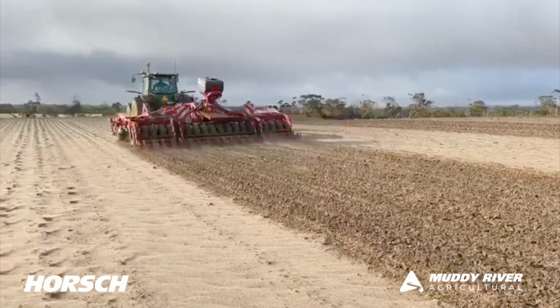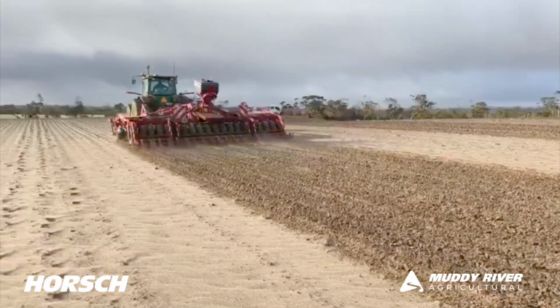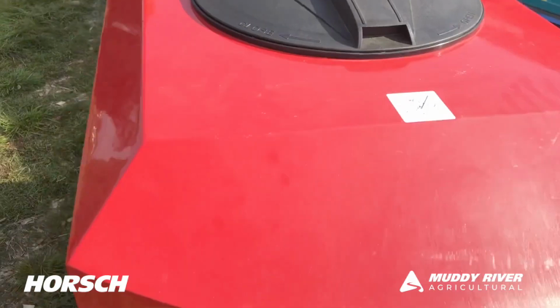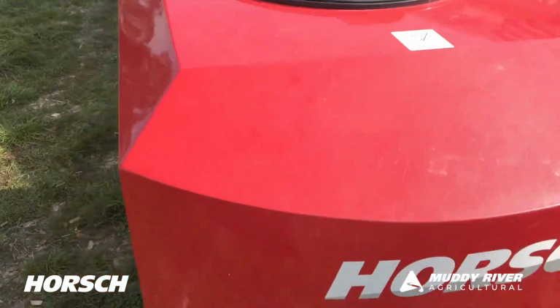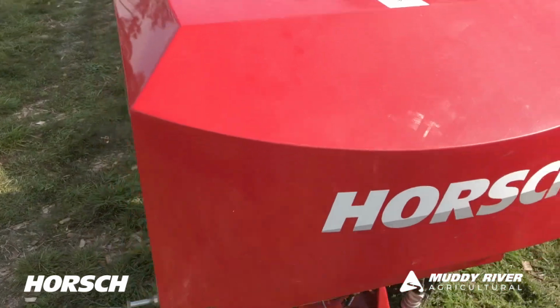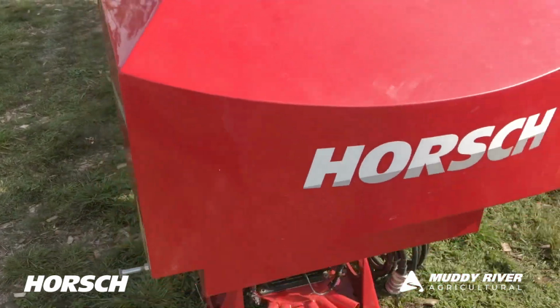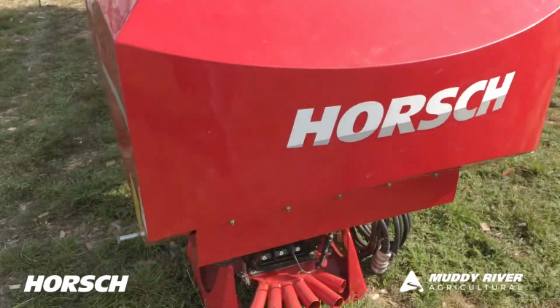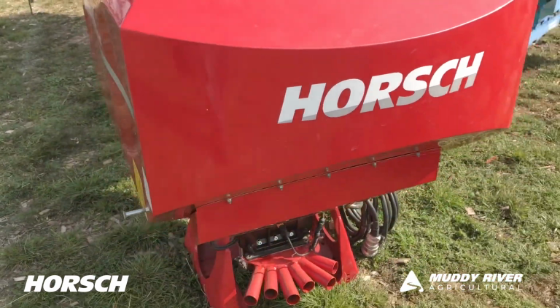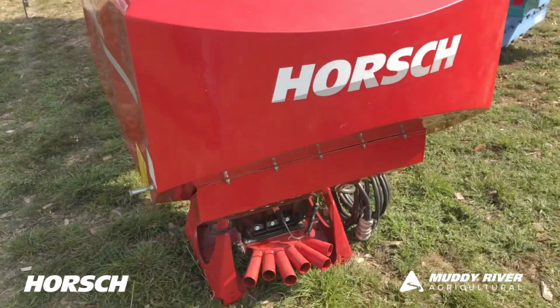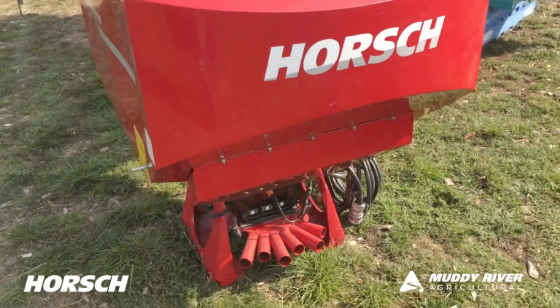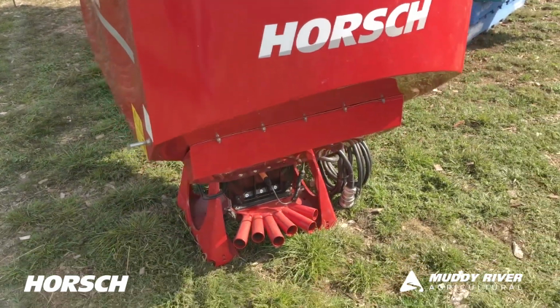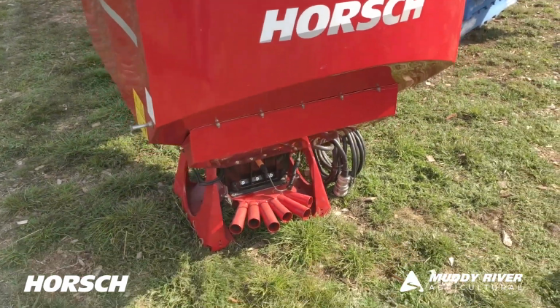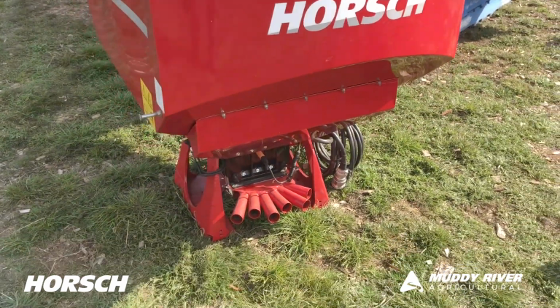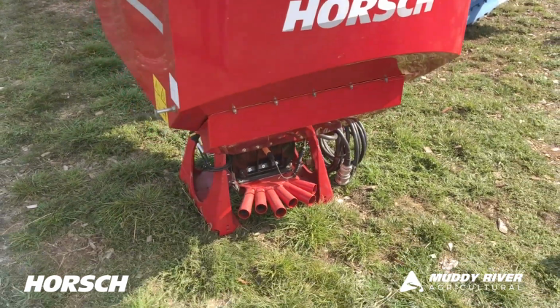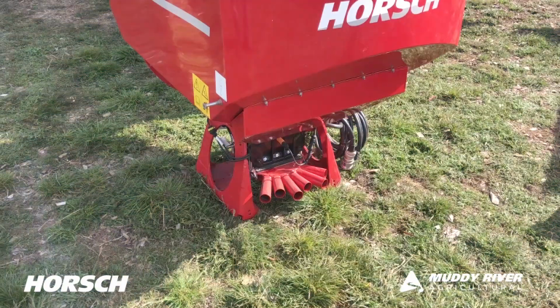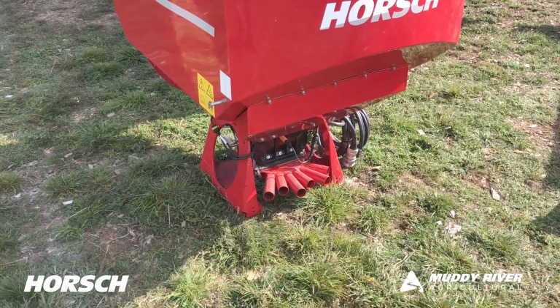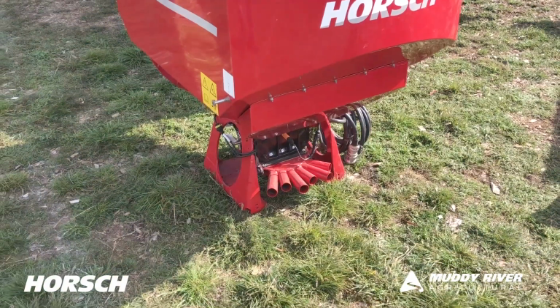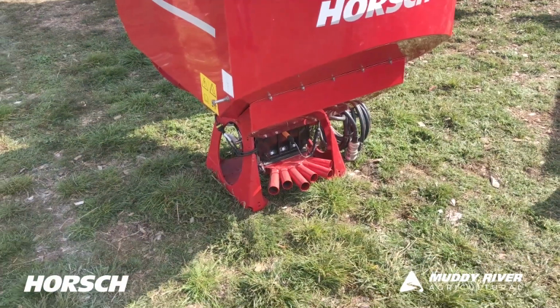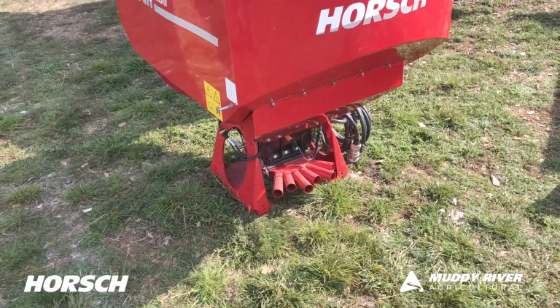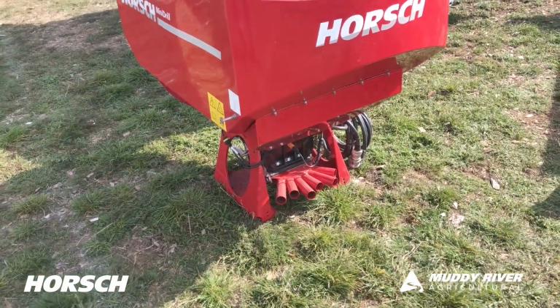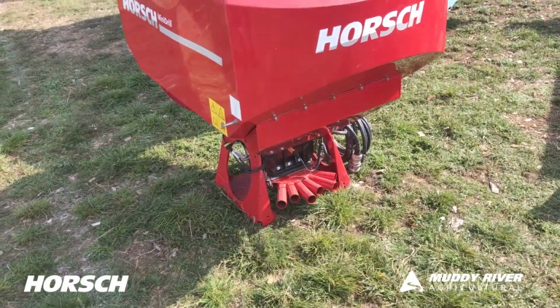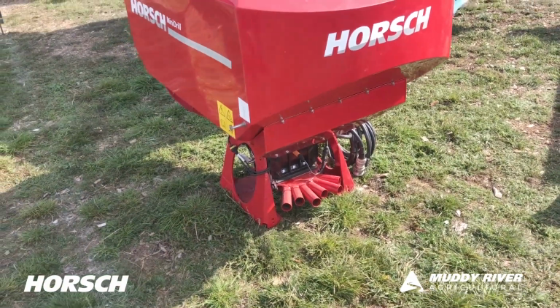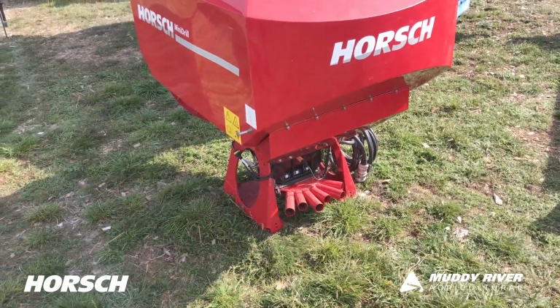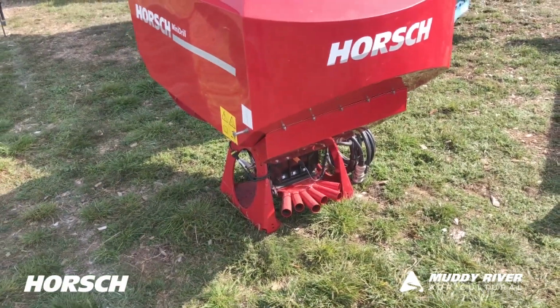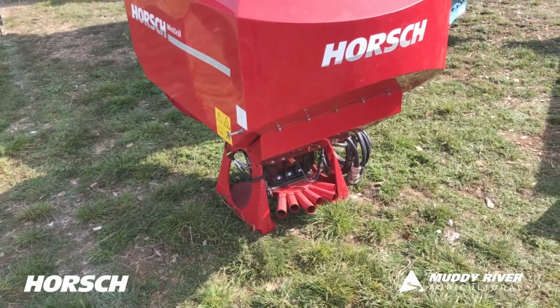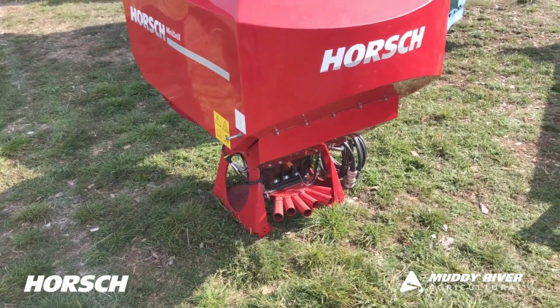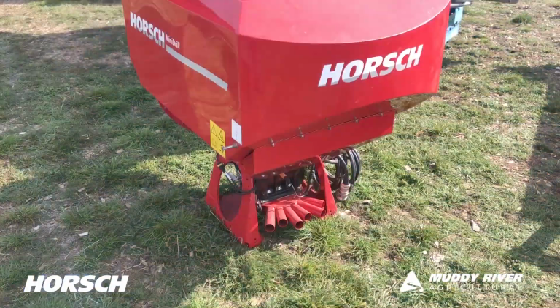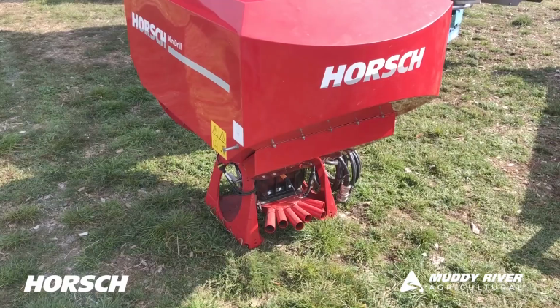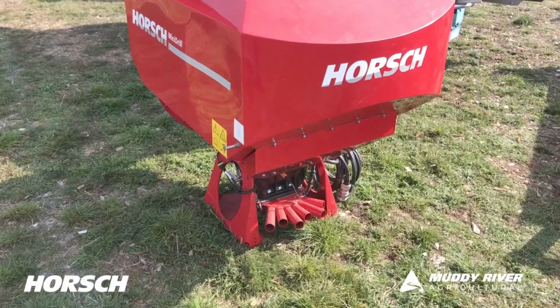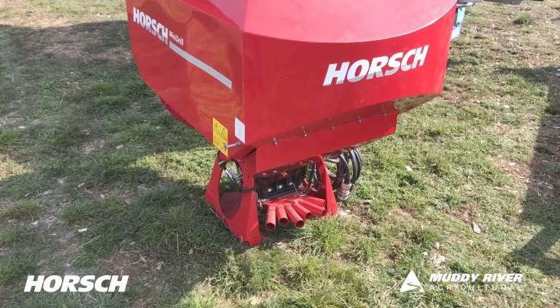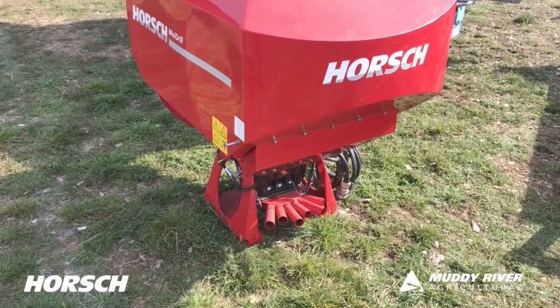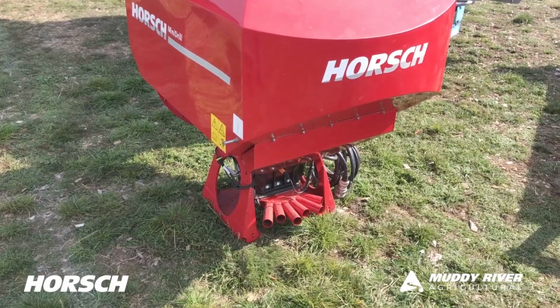So if you want to do some rye grass, or sheep feed, or some oats or something out the back, then yeah, perfect machine for it.